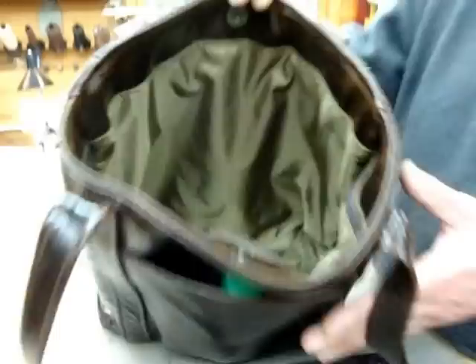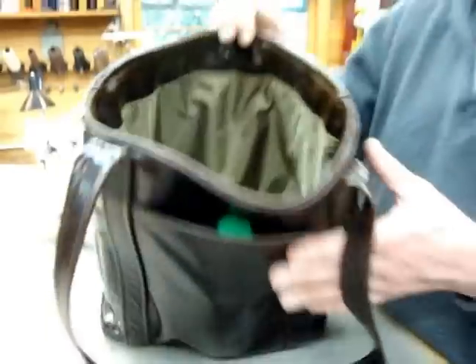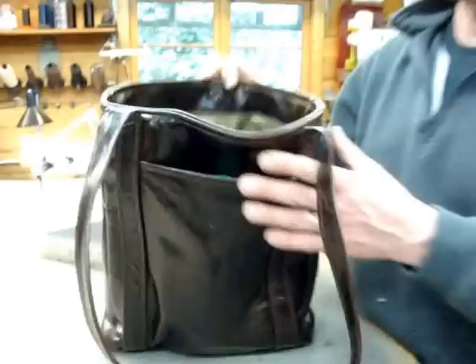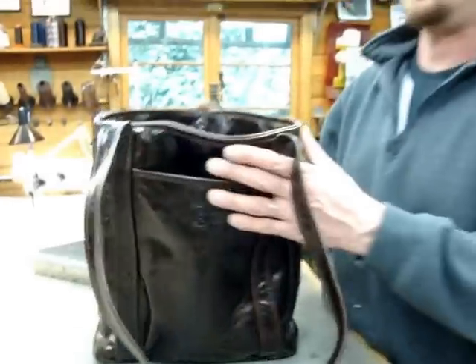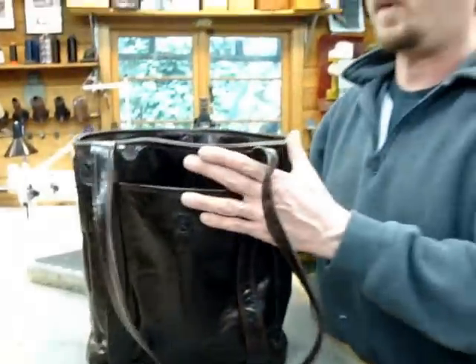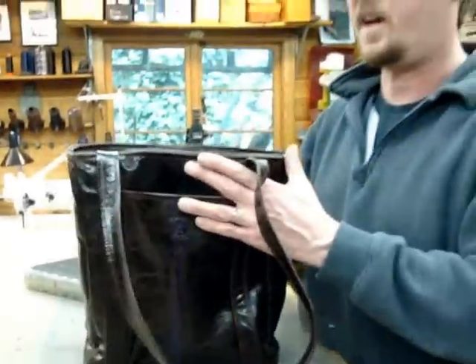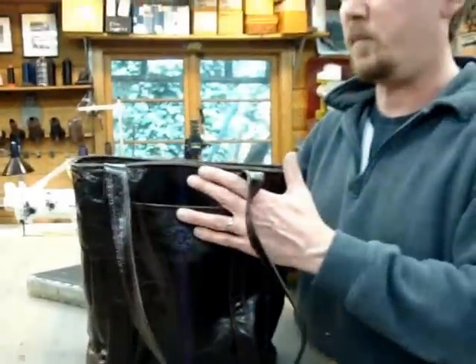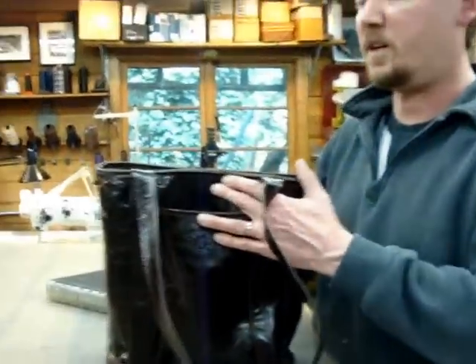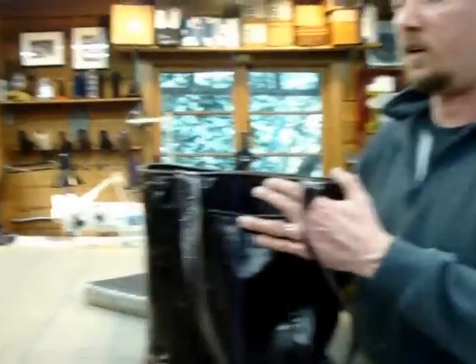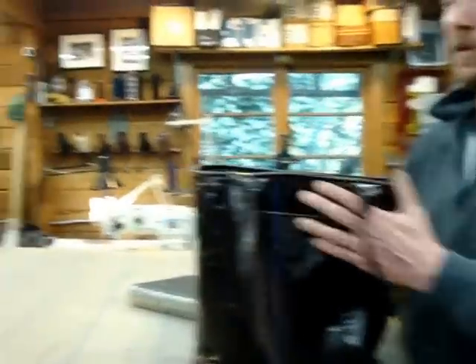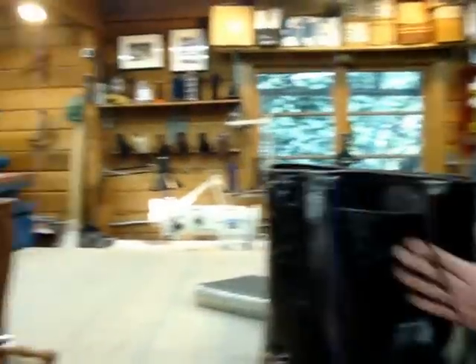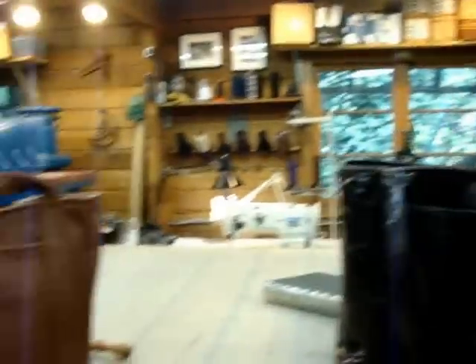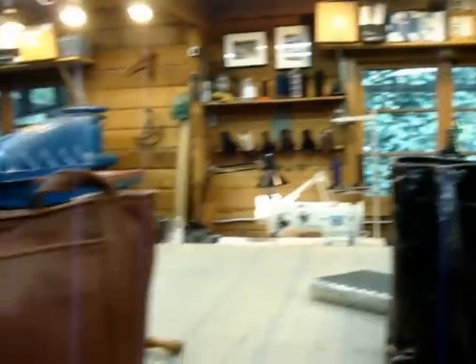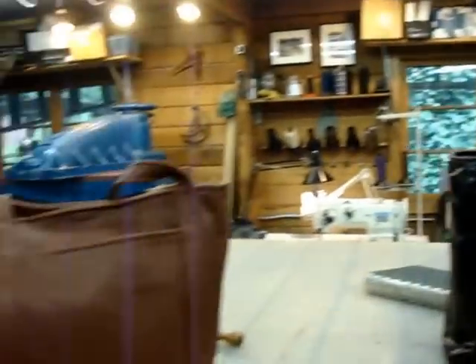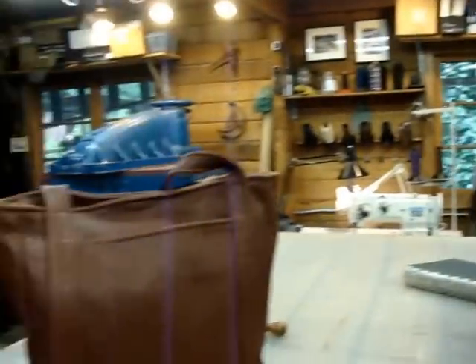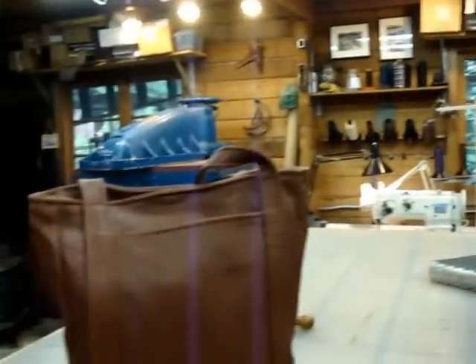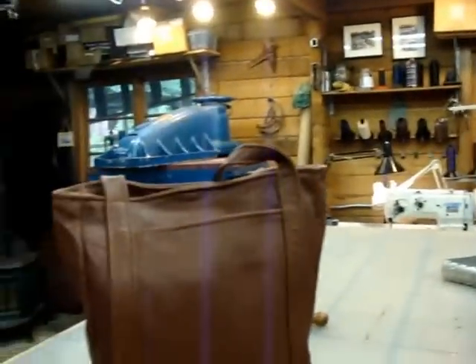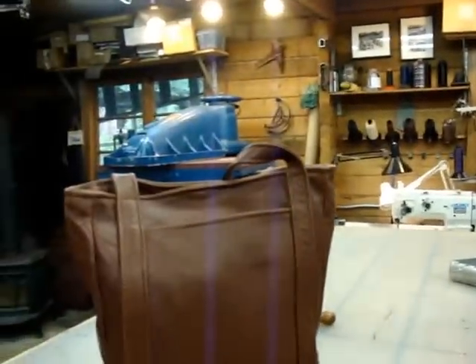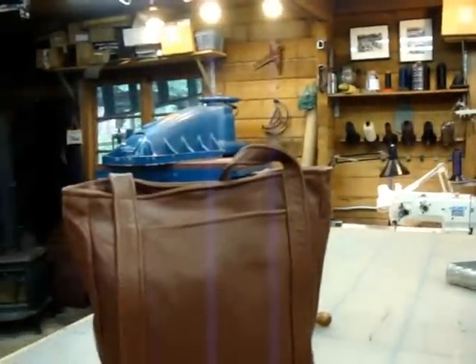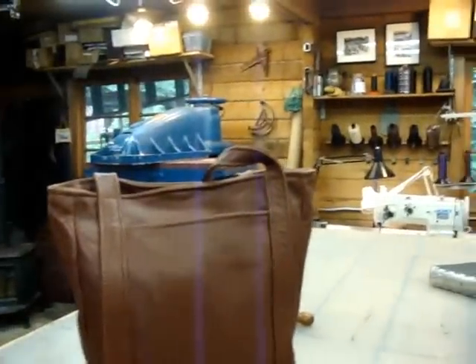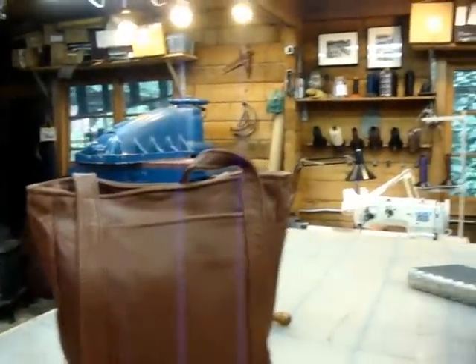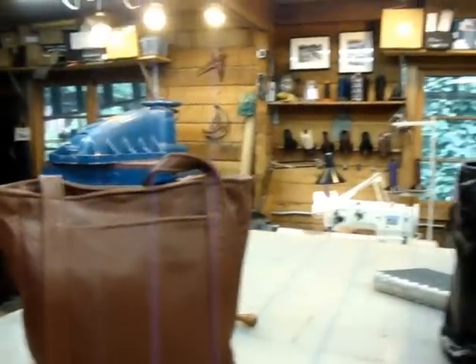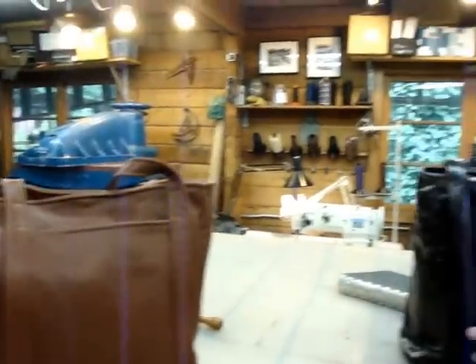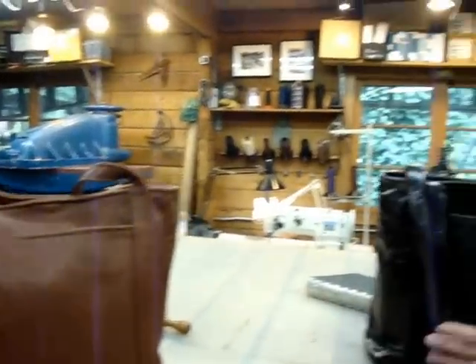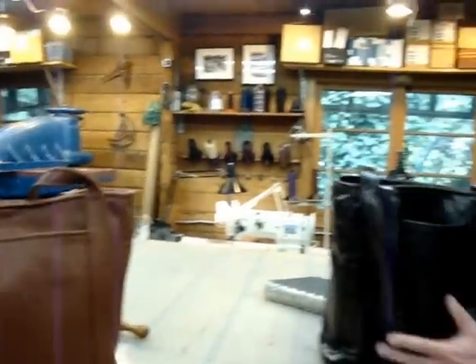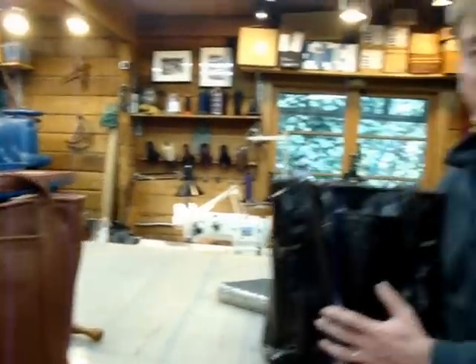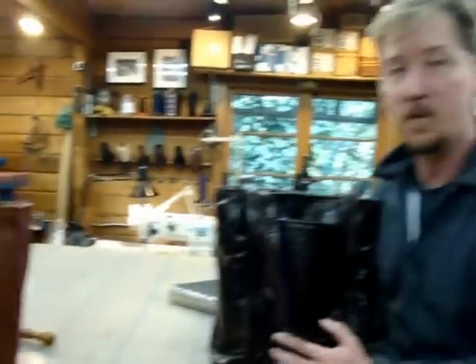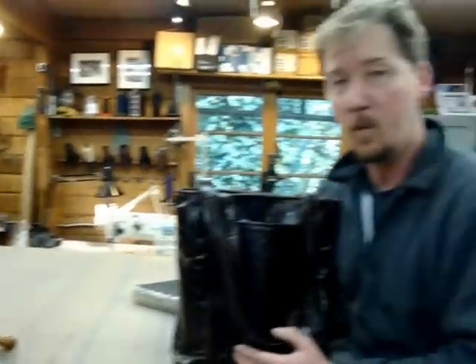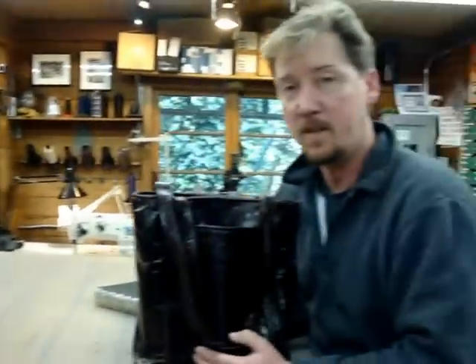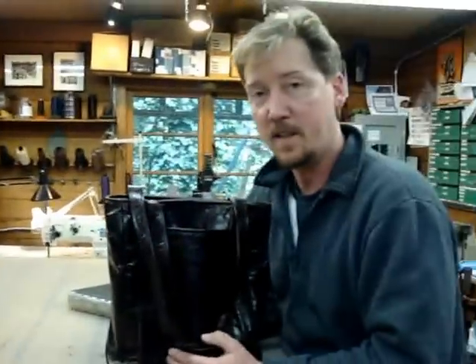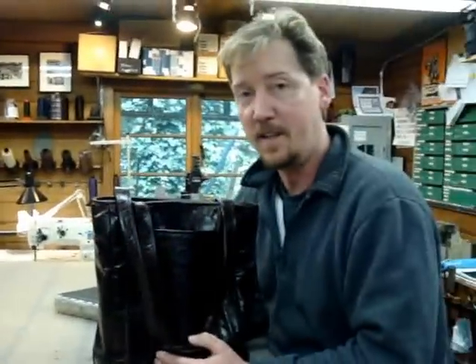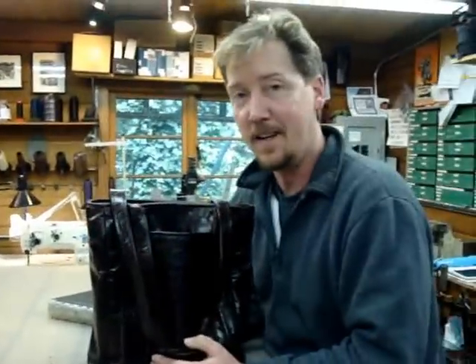I make this bag in many colors. Please call for availability, and the price on this is $169.